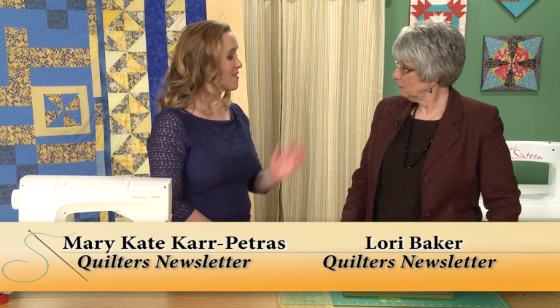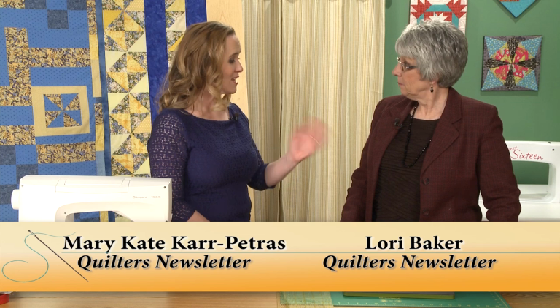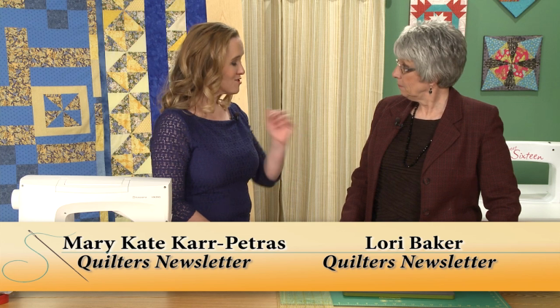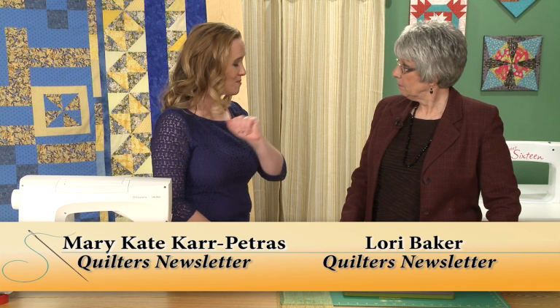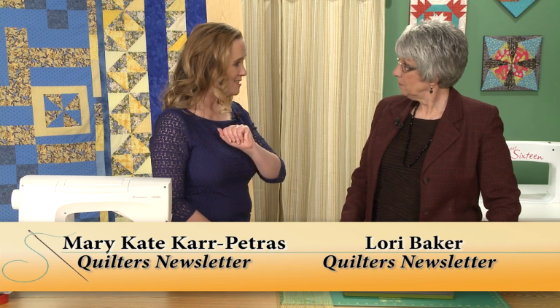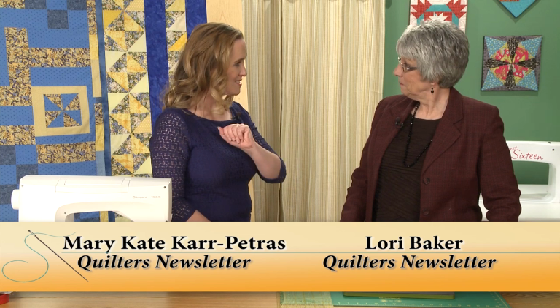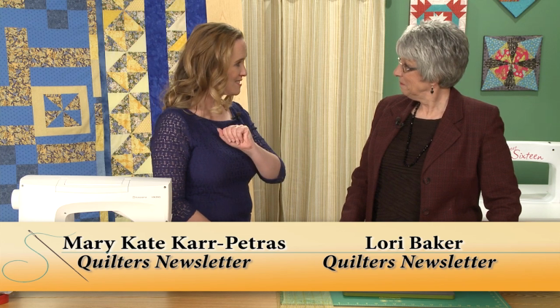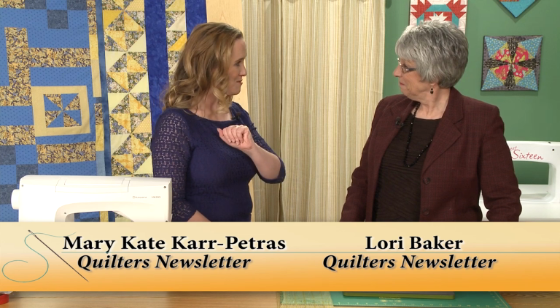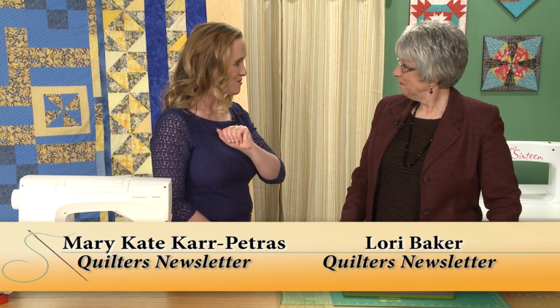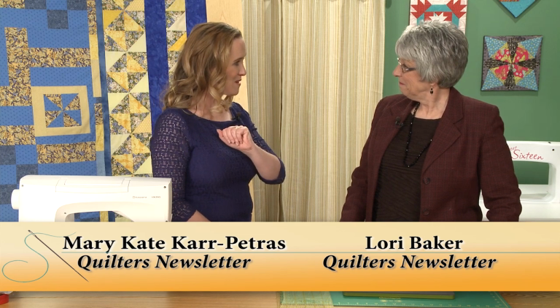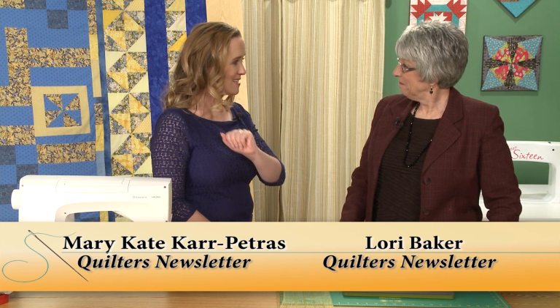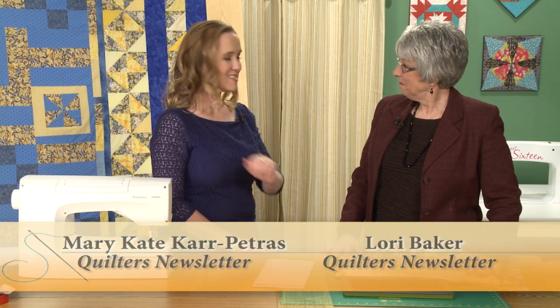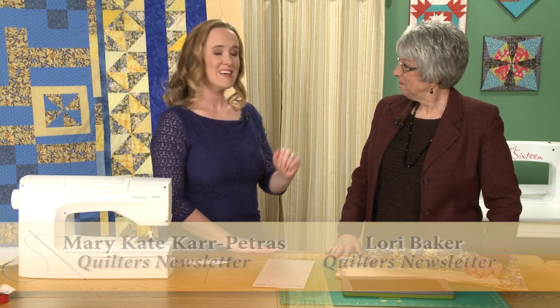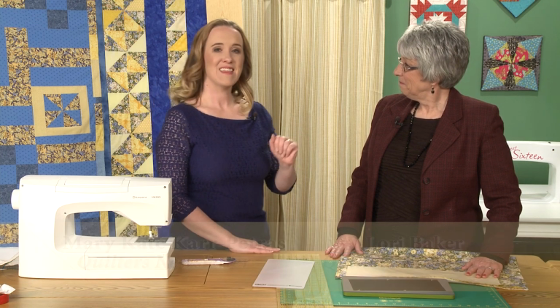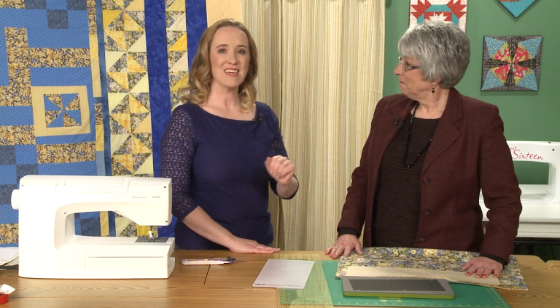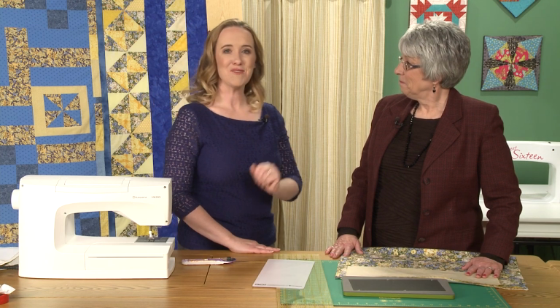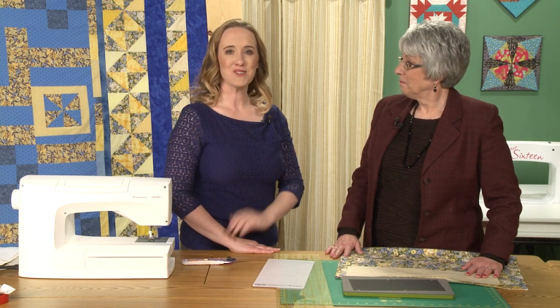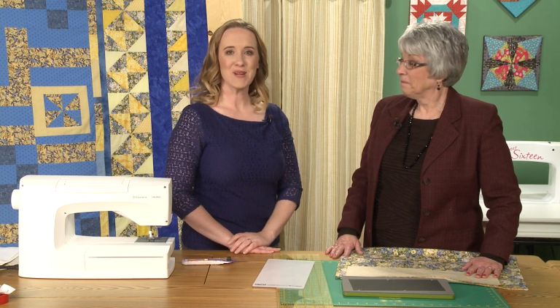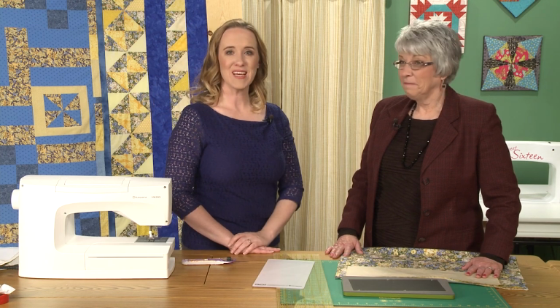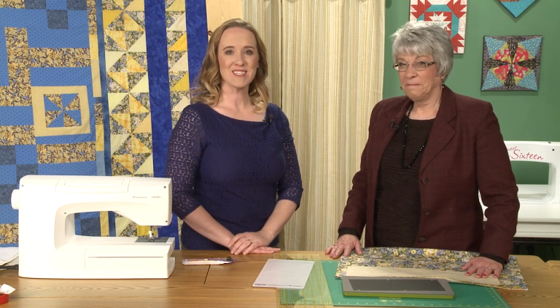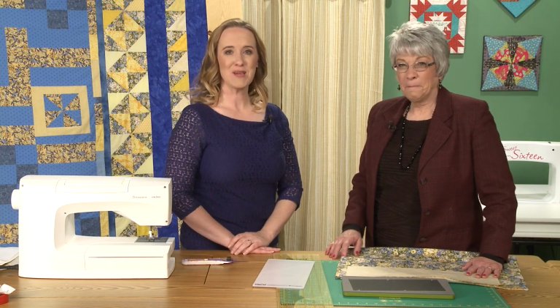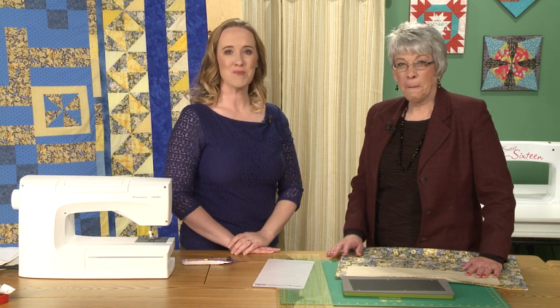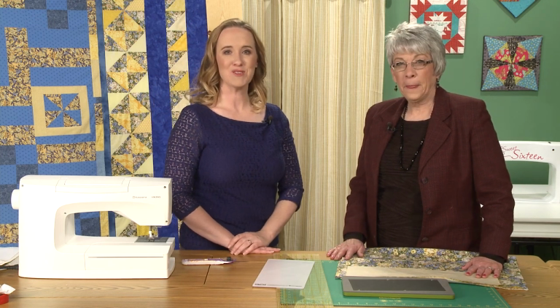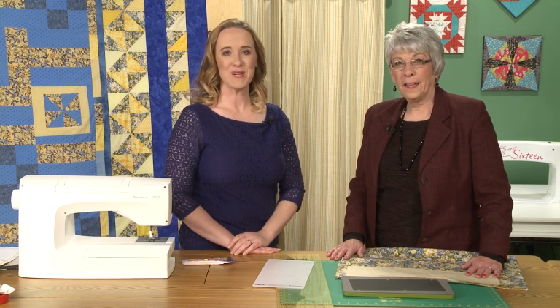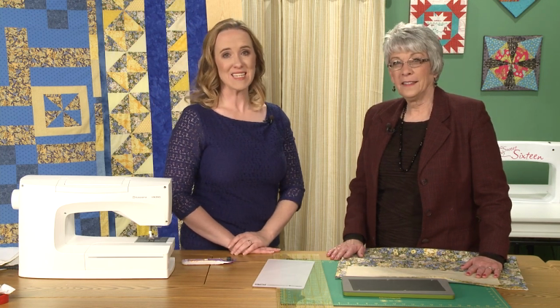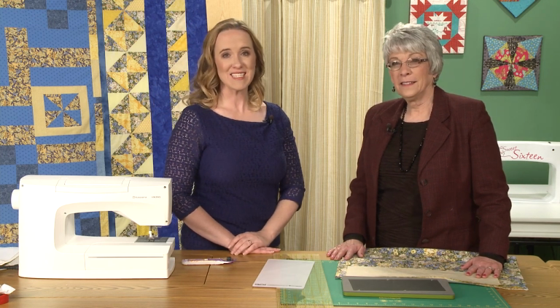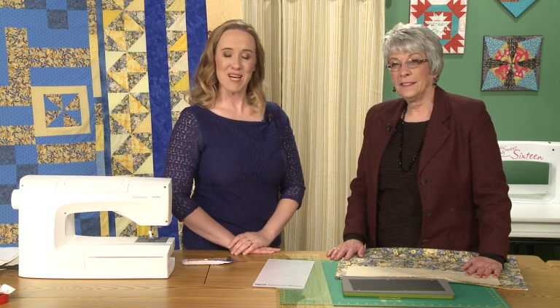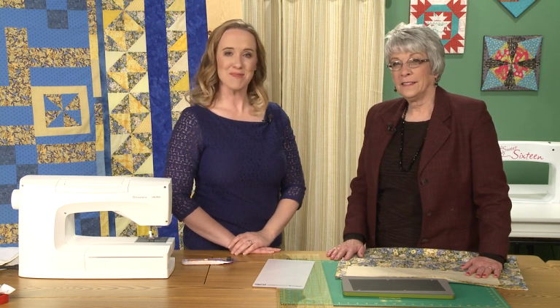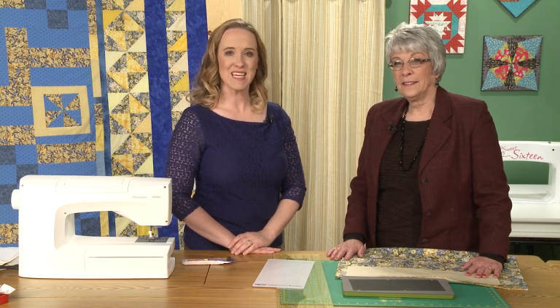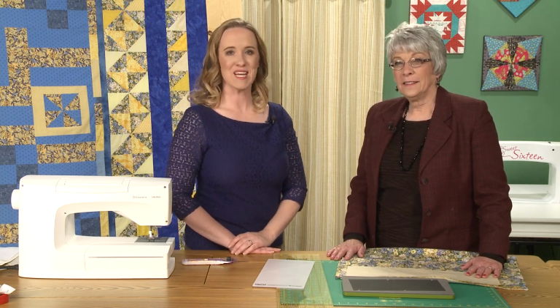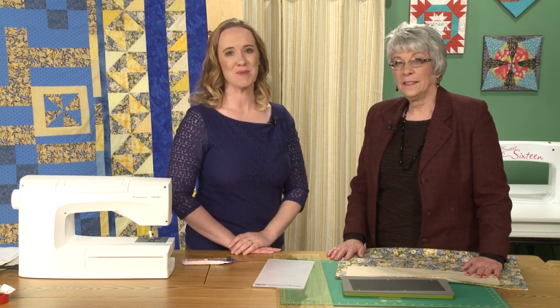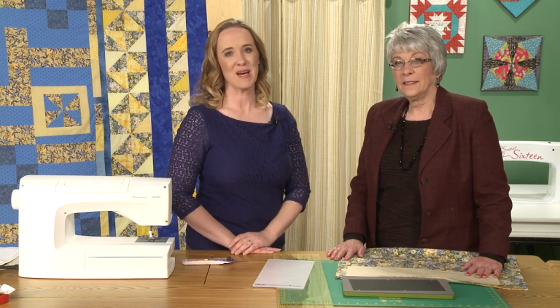Thank you so much — this was great. Thank you for joining us. We hope you'll join us next time. Take care, bye bye.